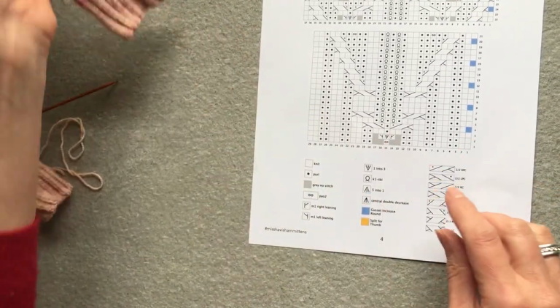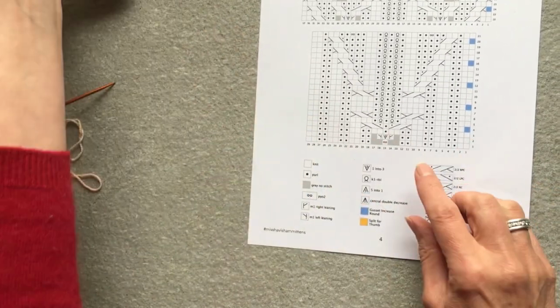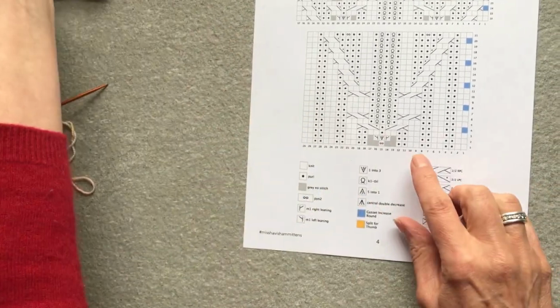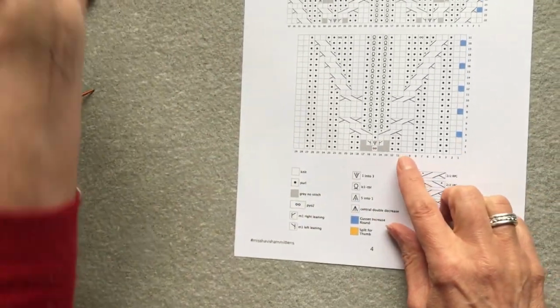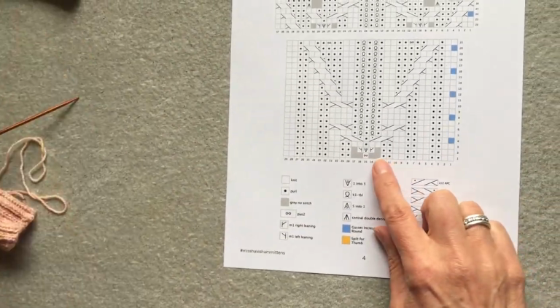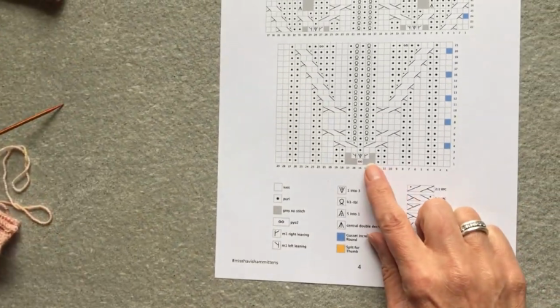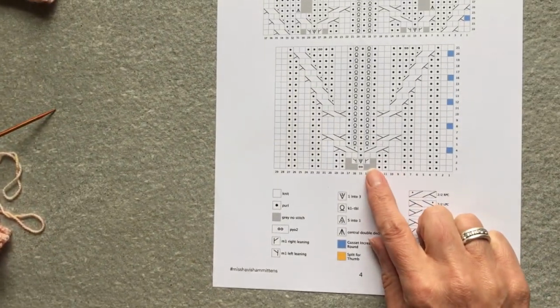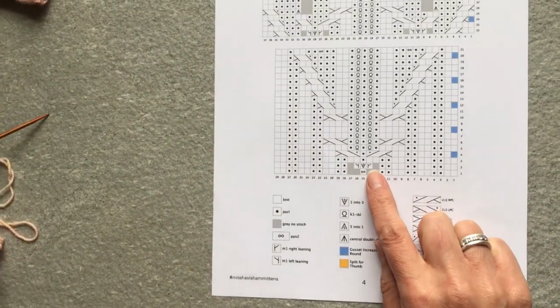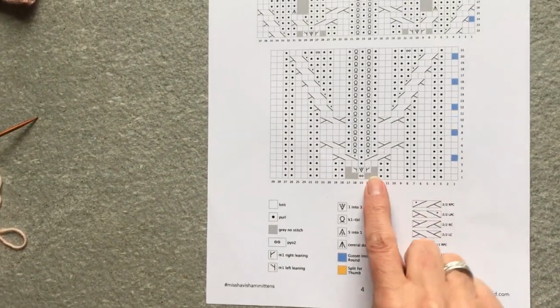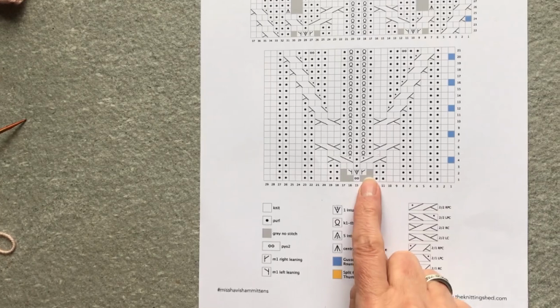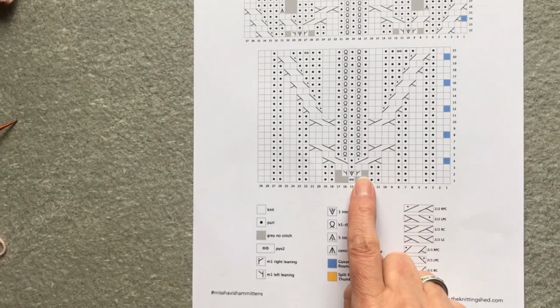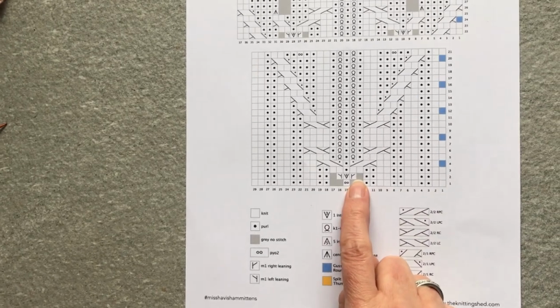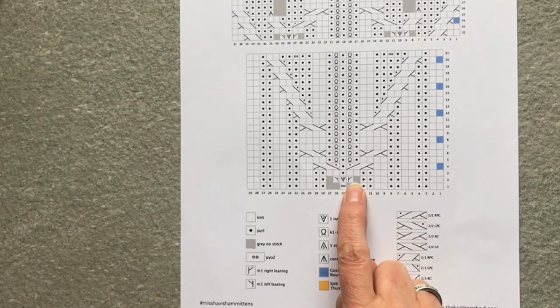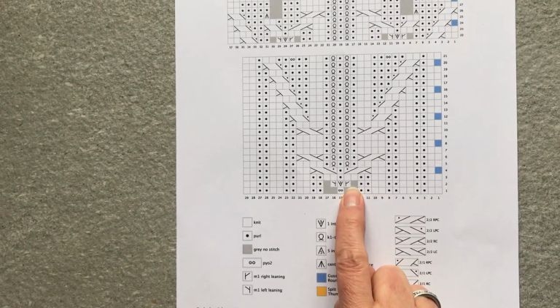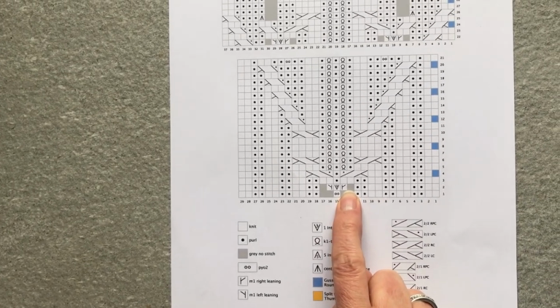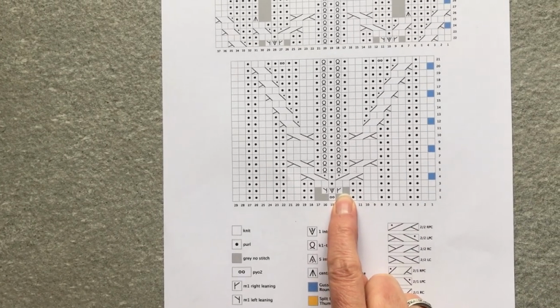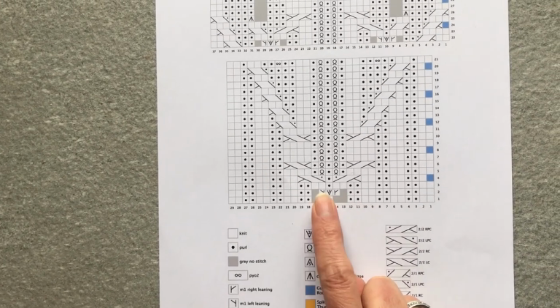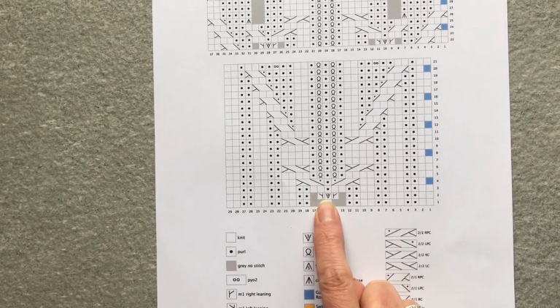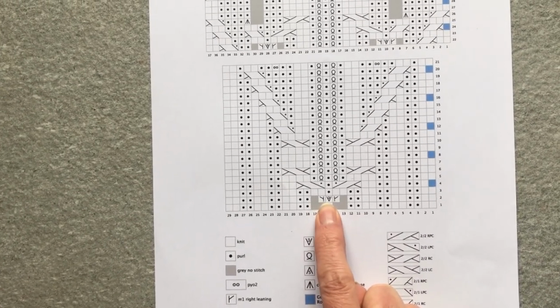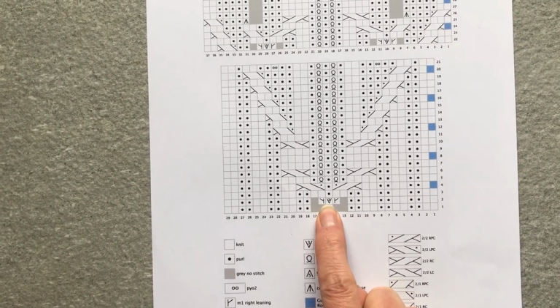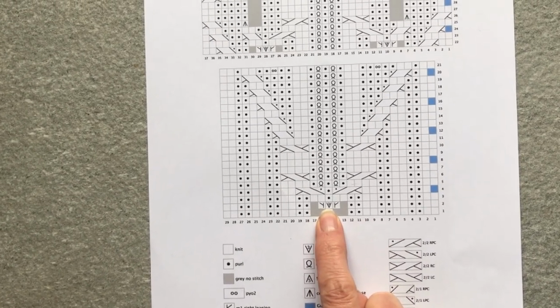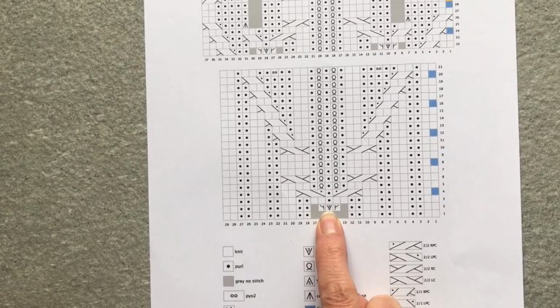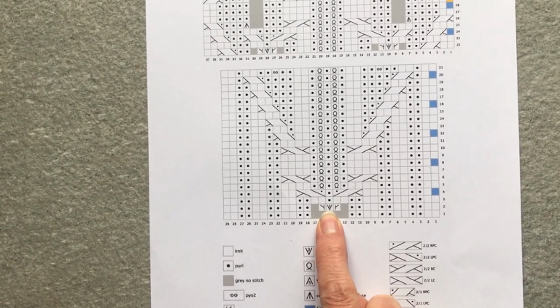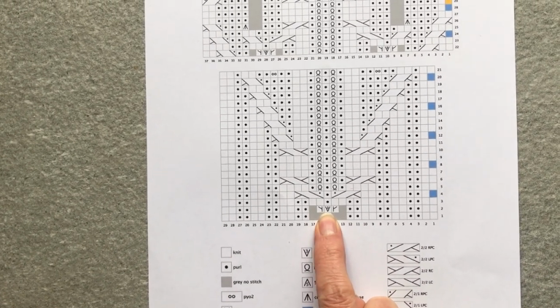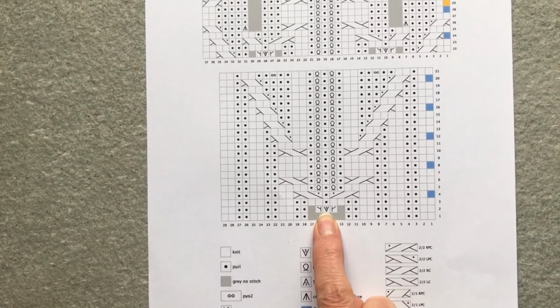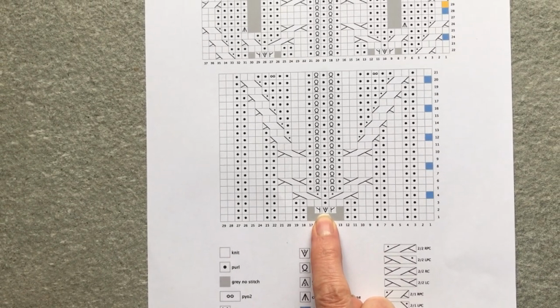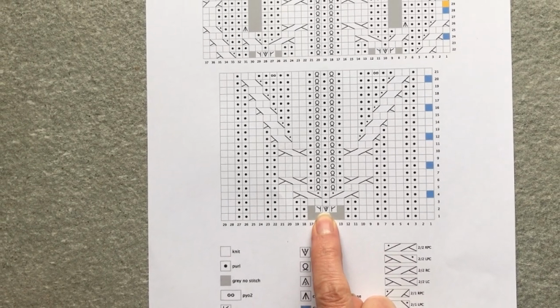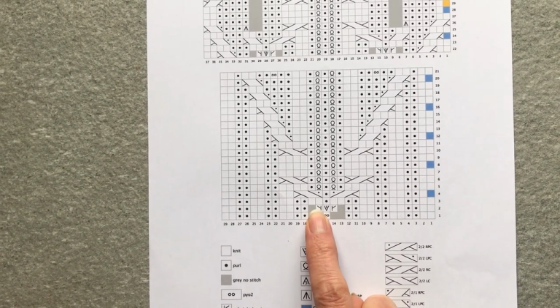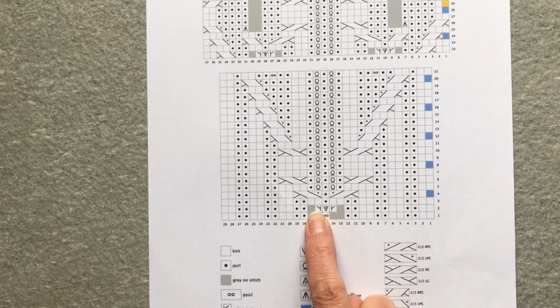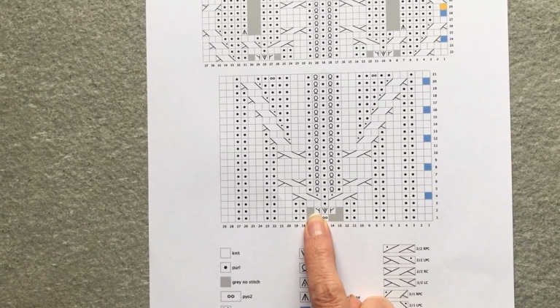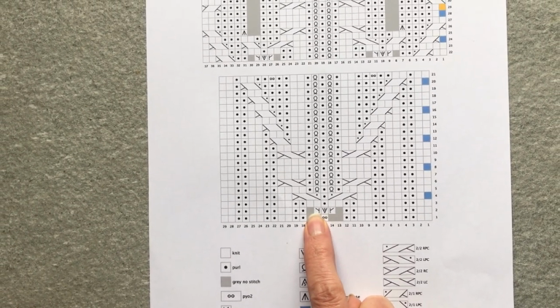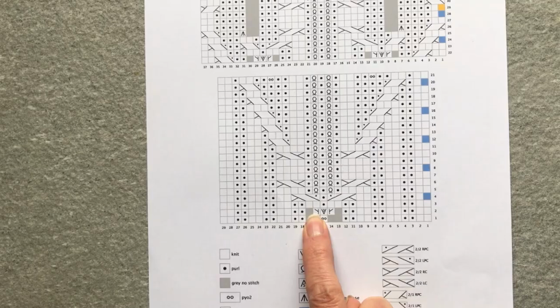The increase at the bottom: you make one right, make three from one stitch, and make one left.